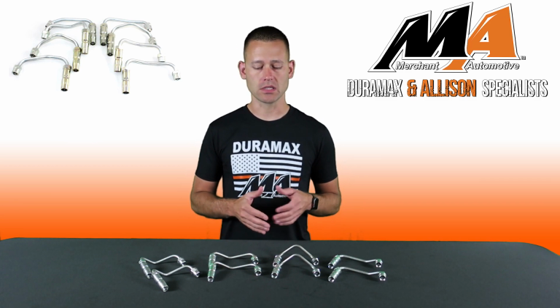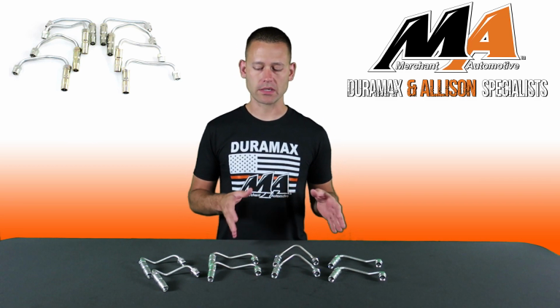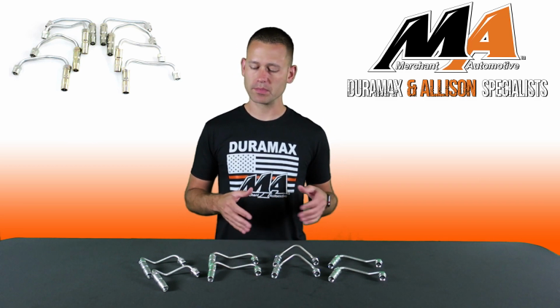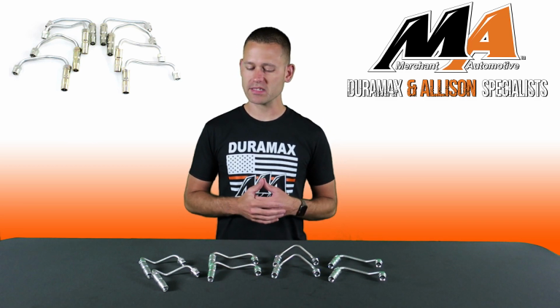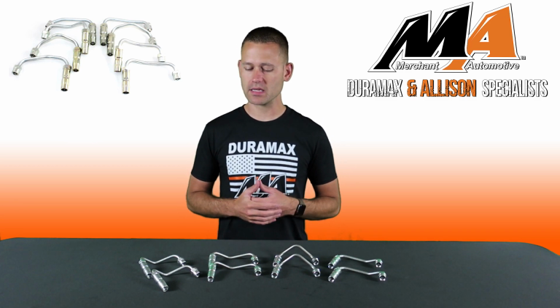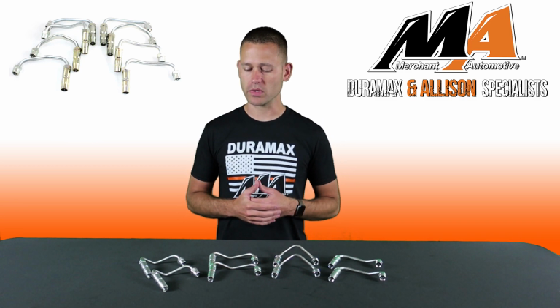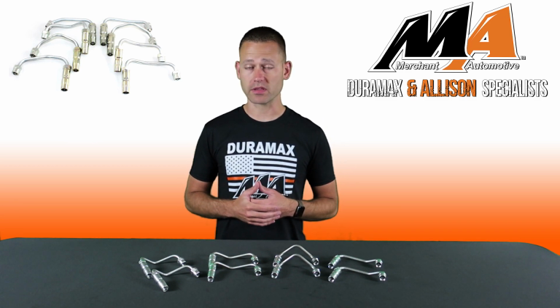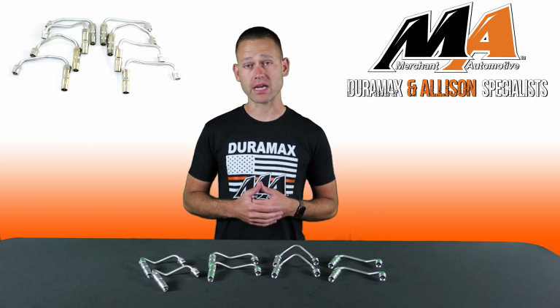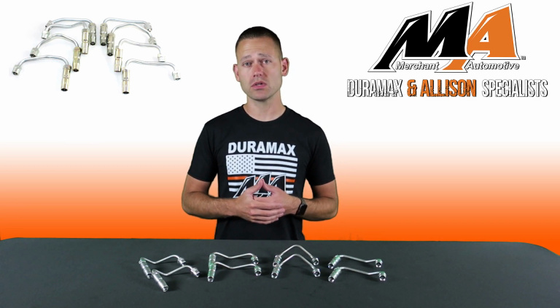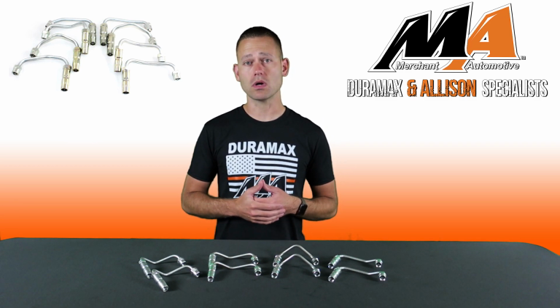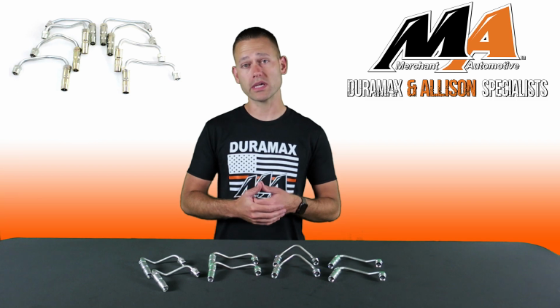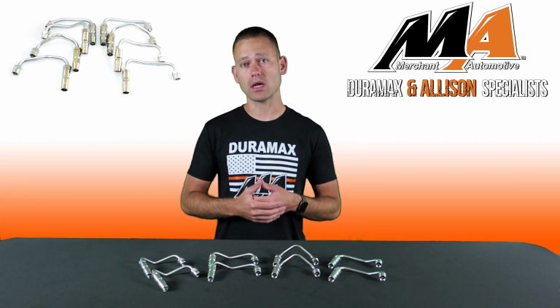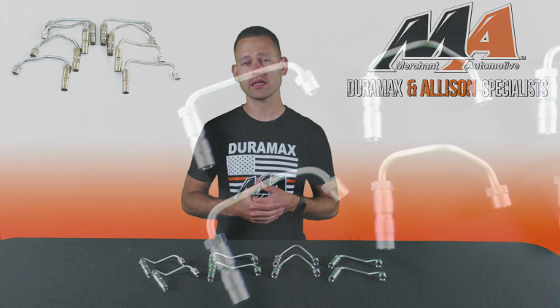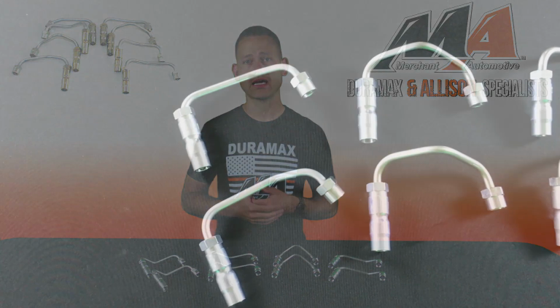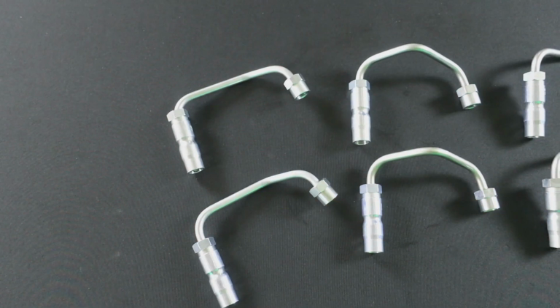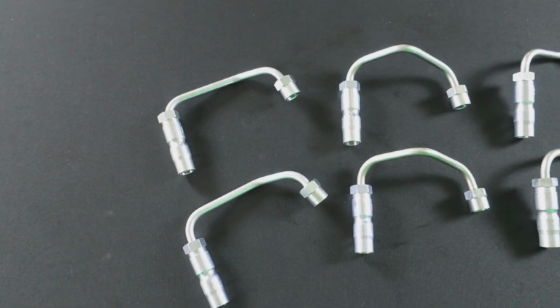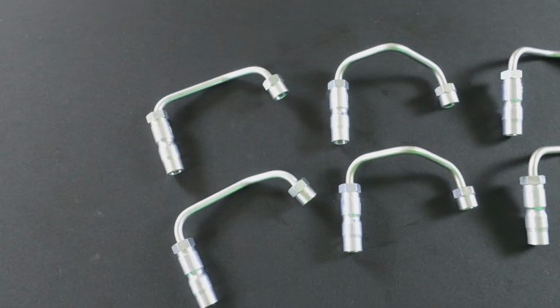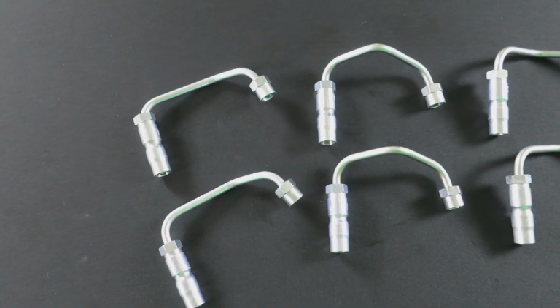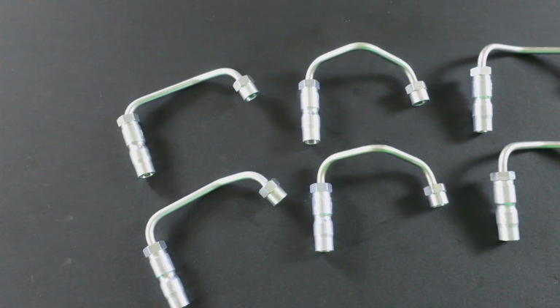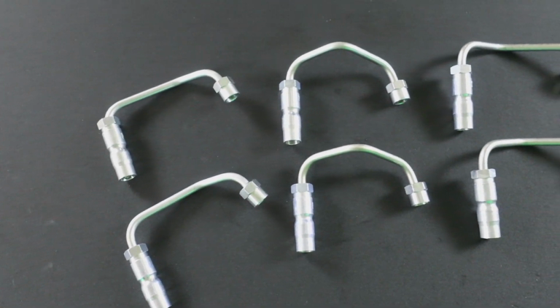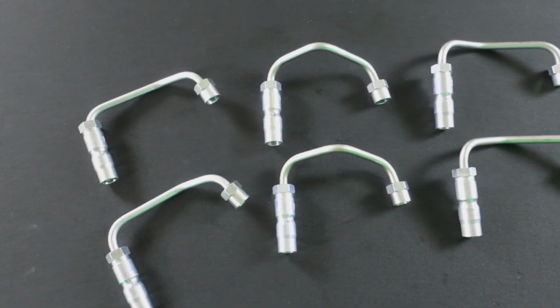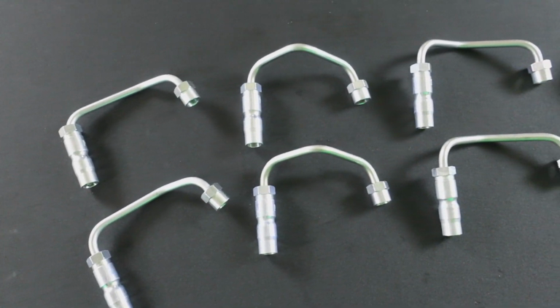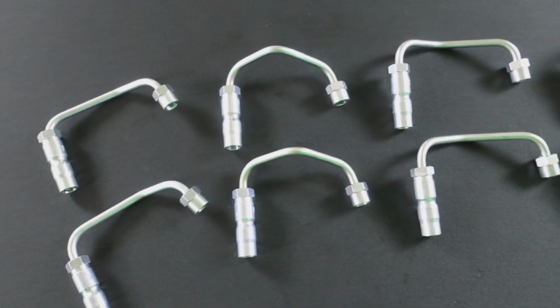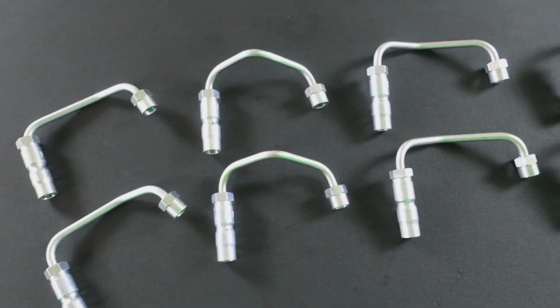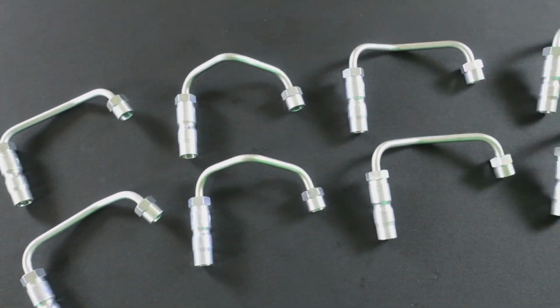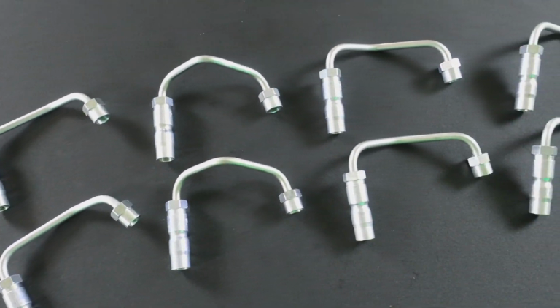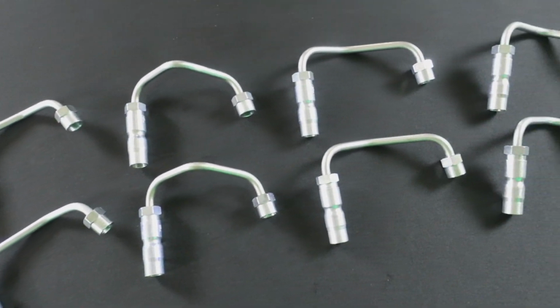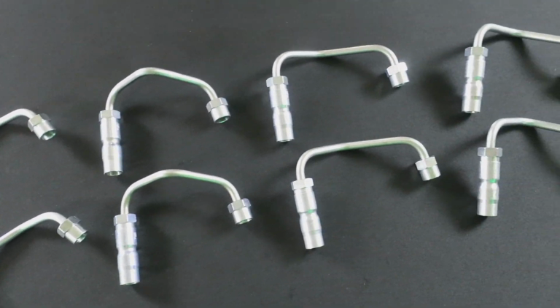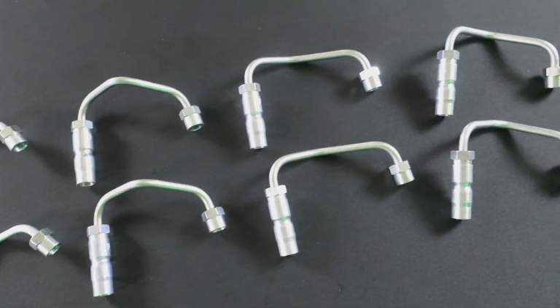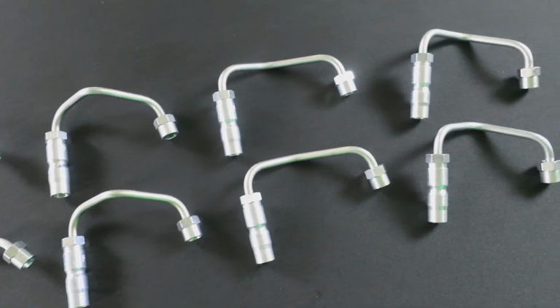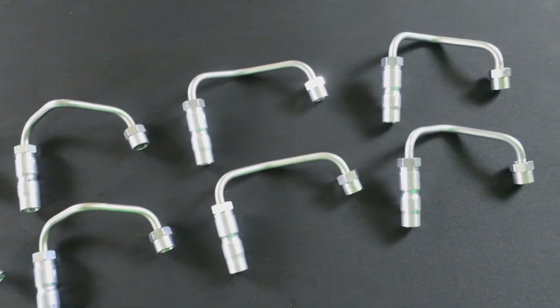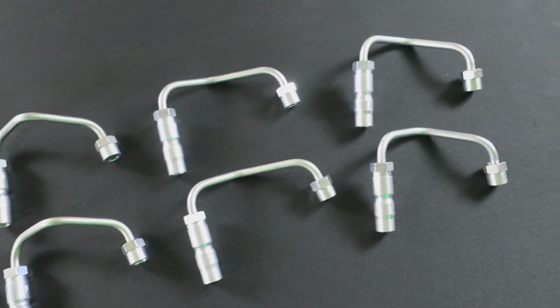You'll want to replace them with brand new OE quality lines, which we have individually or a set of eight to do your full truck.